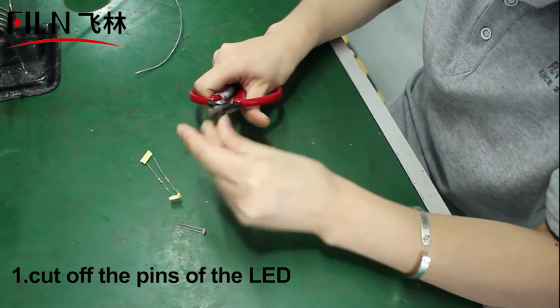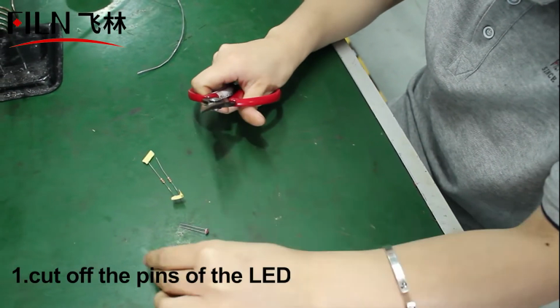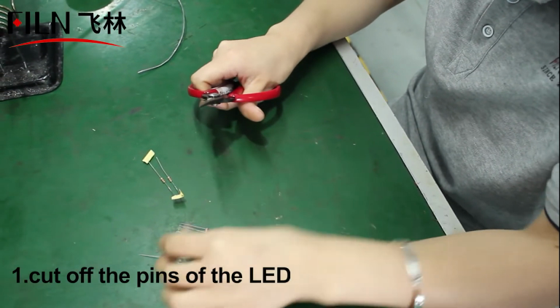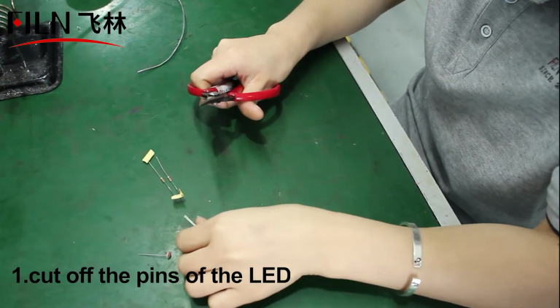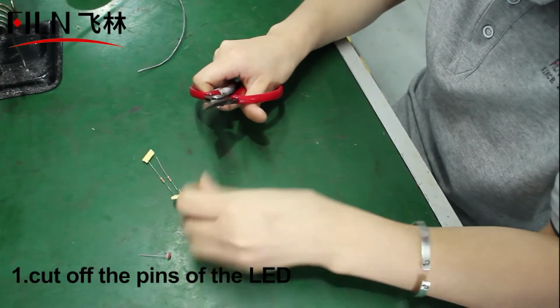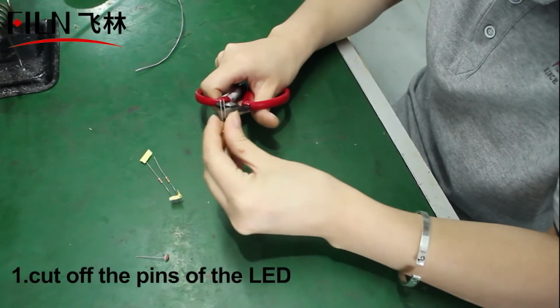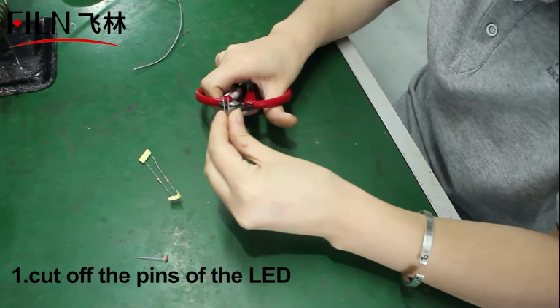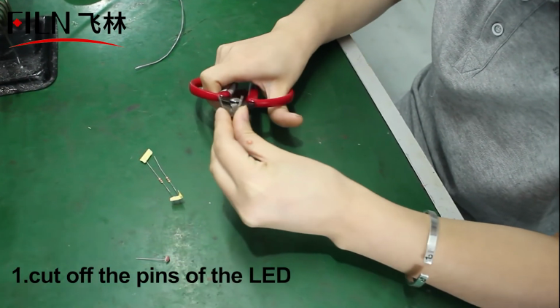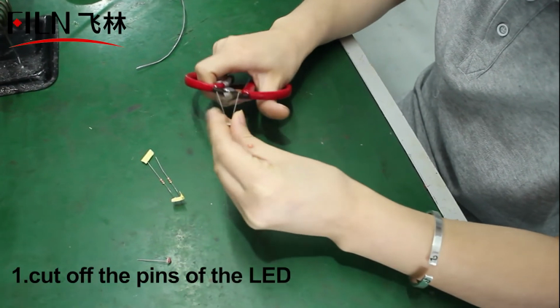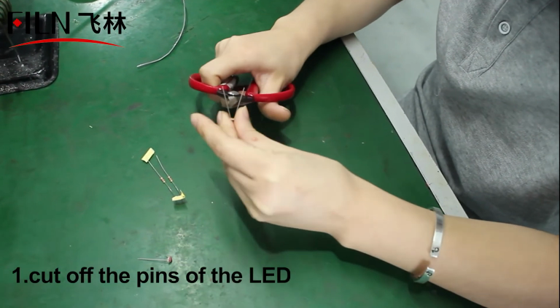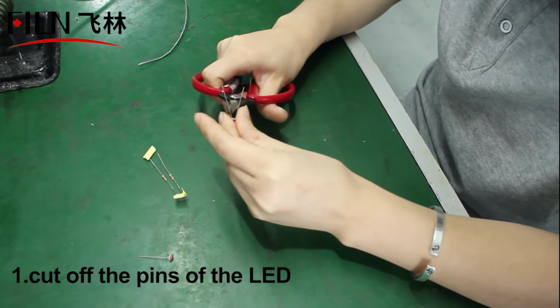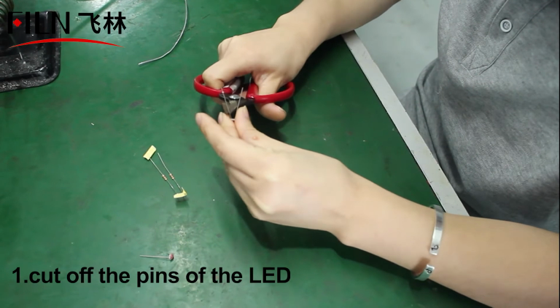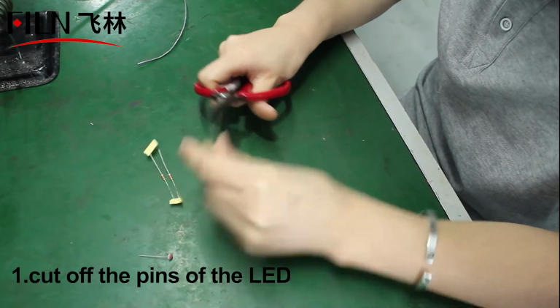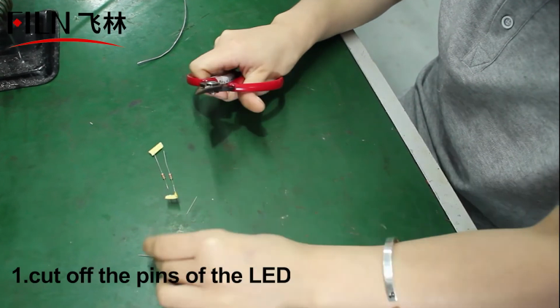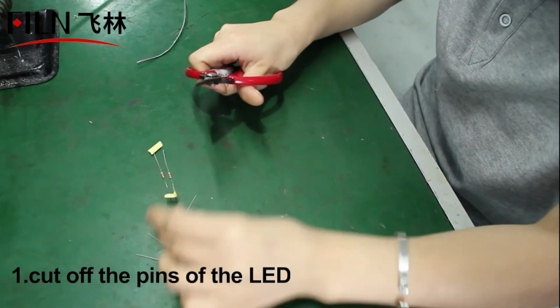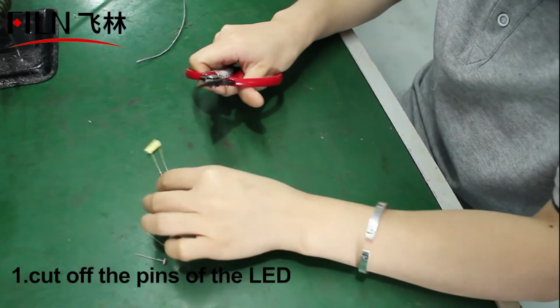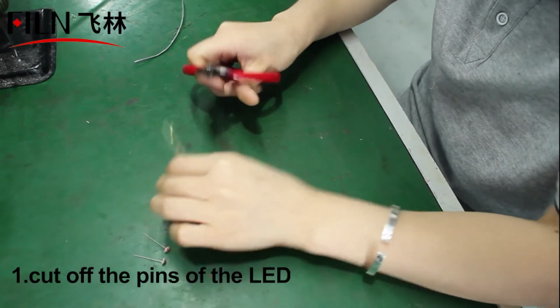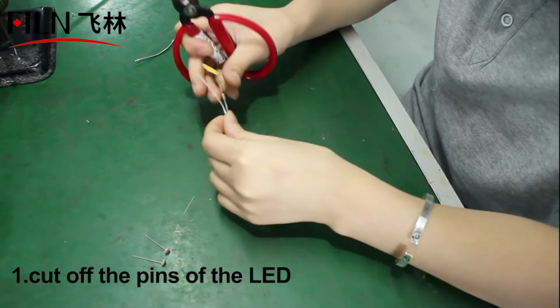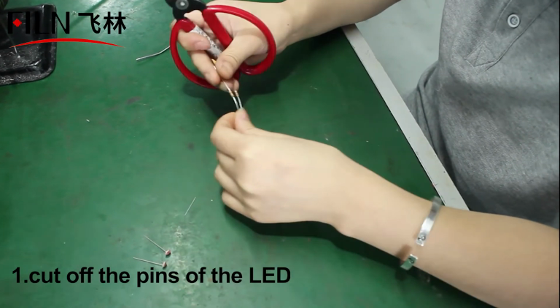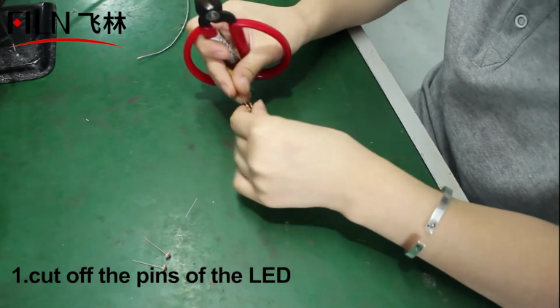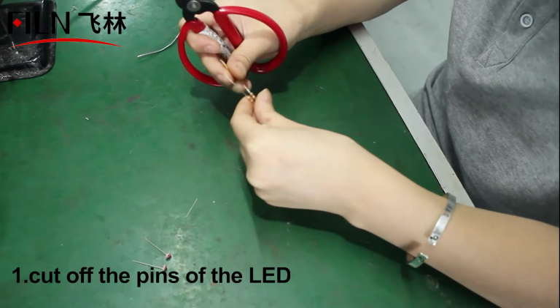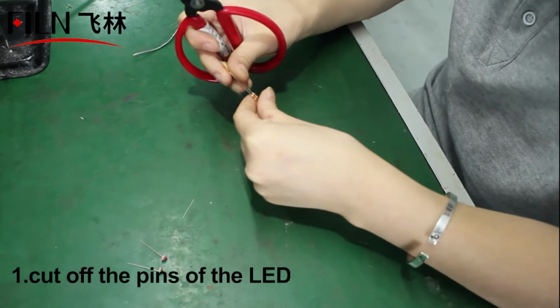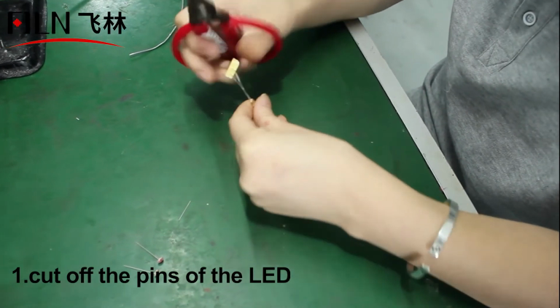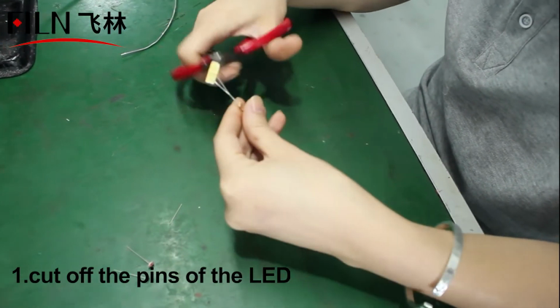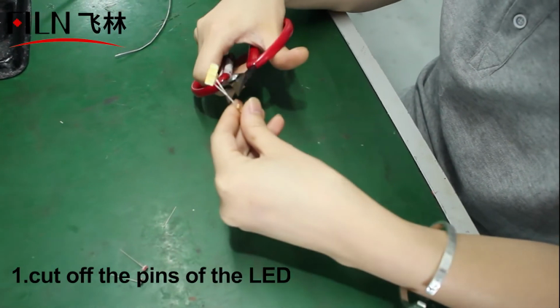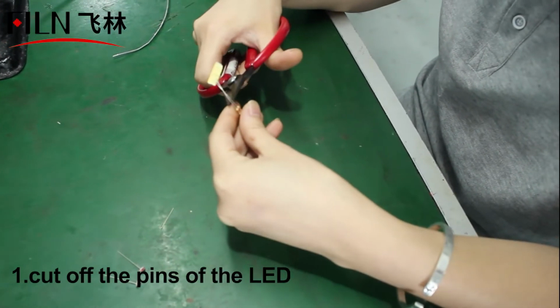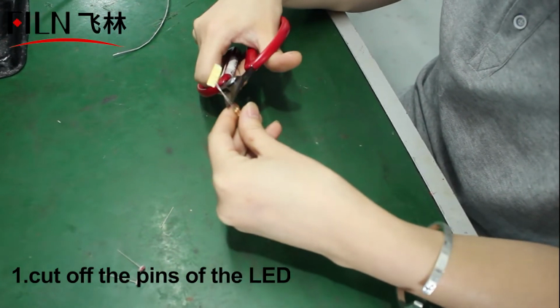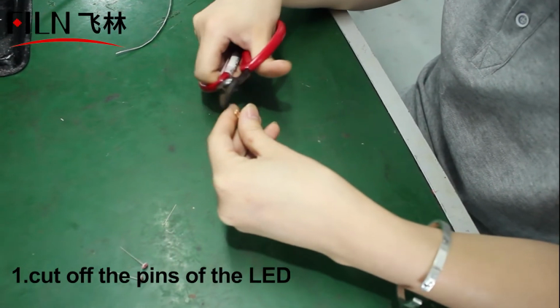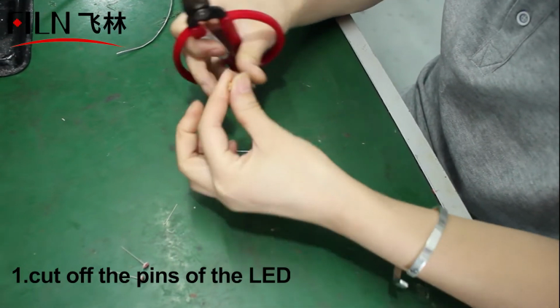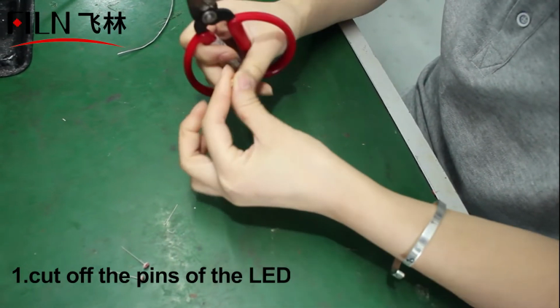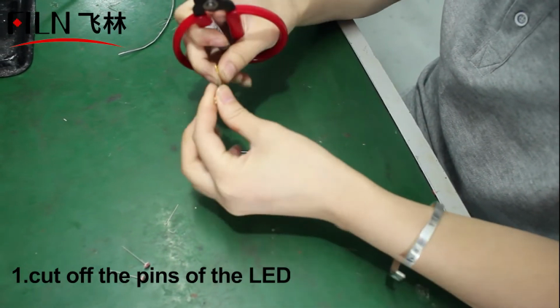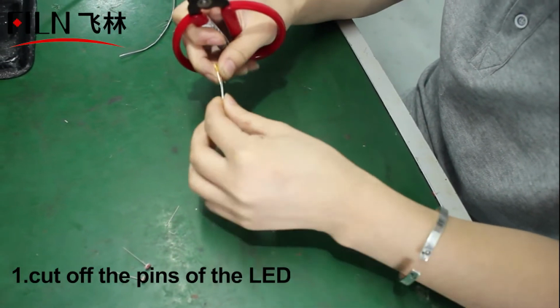First, trim the LED lamp beads and resistors to the length we need. This is for better welding with the wire.